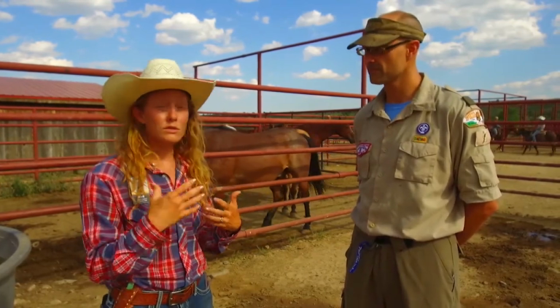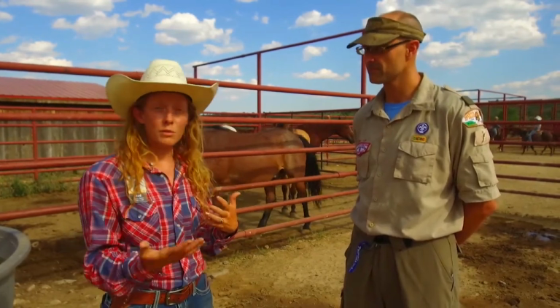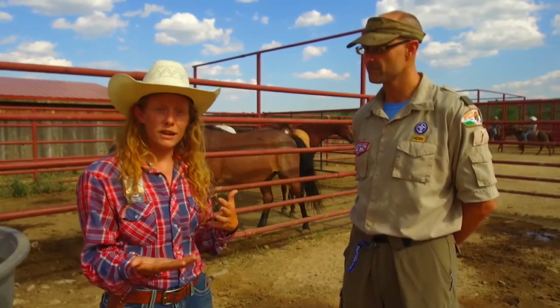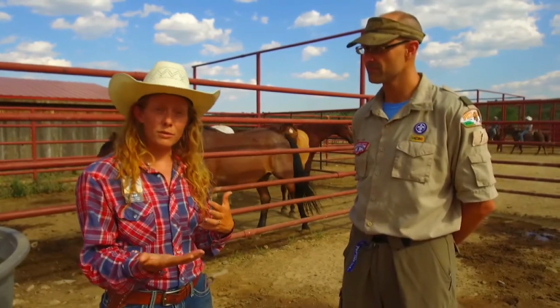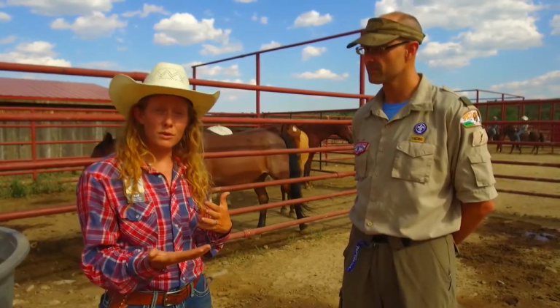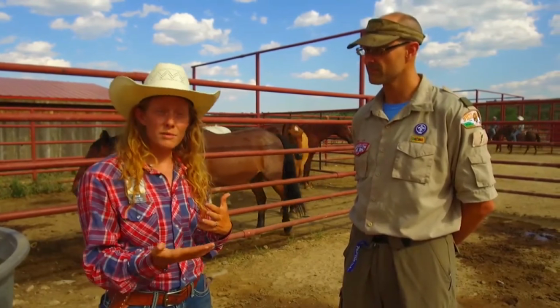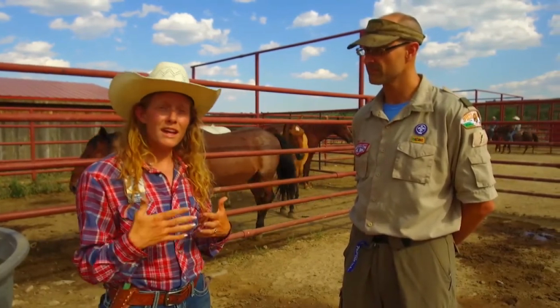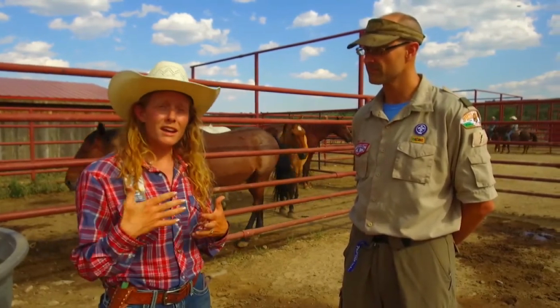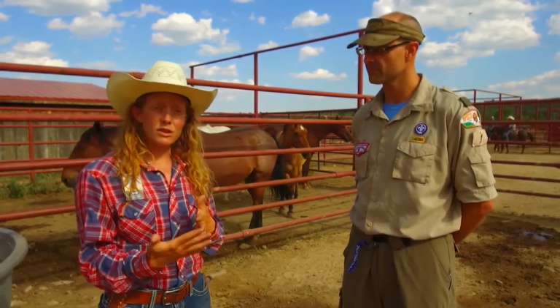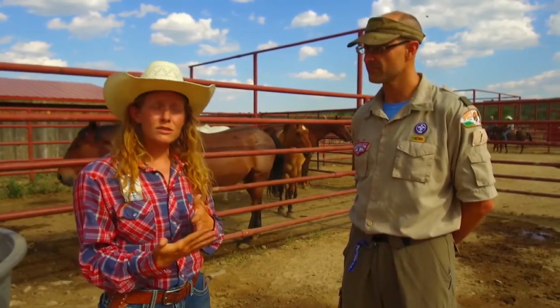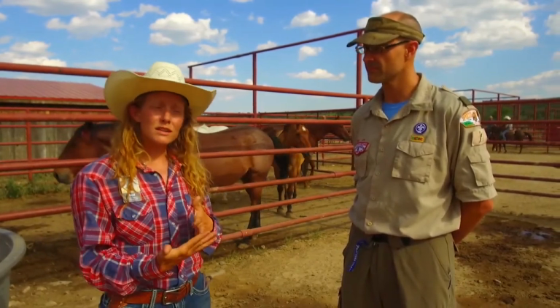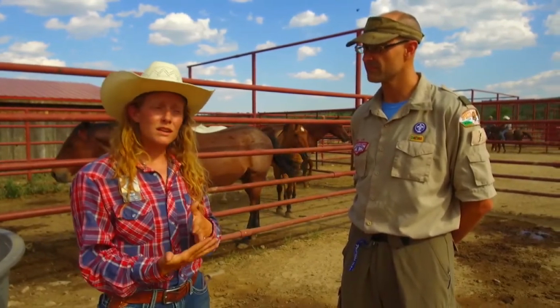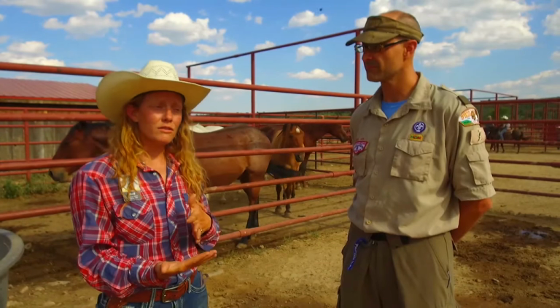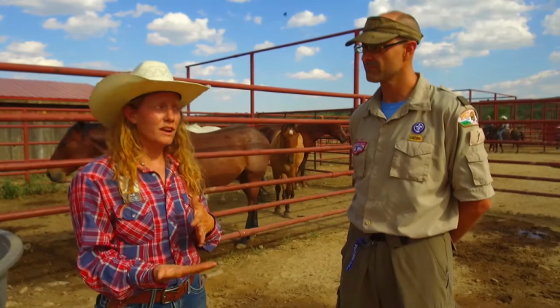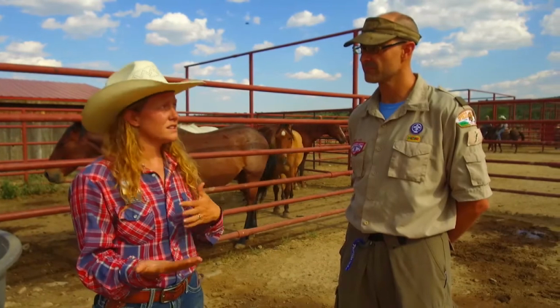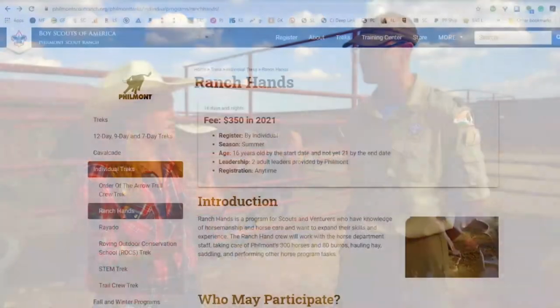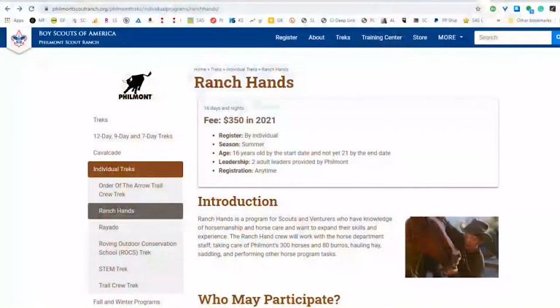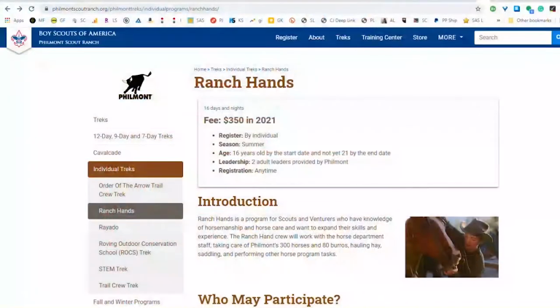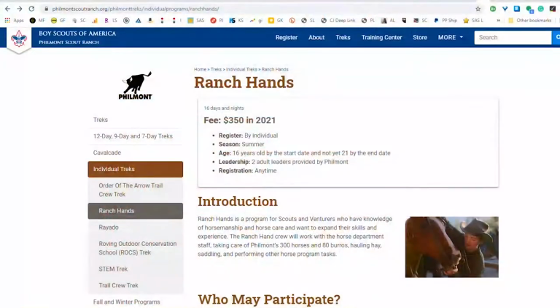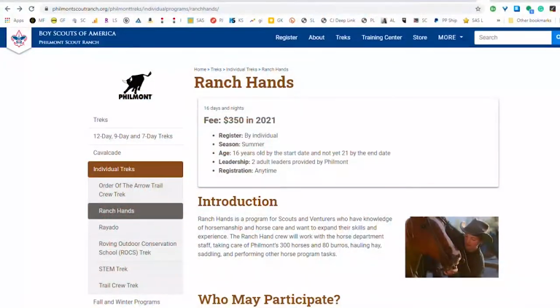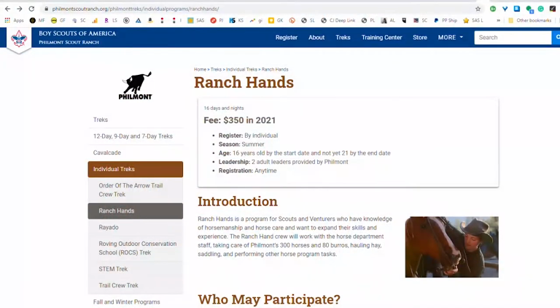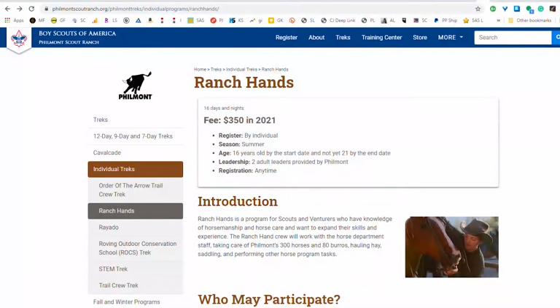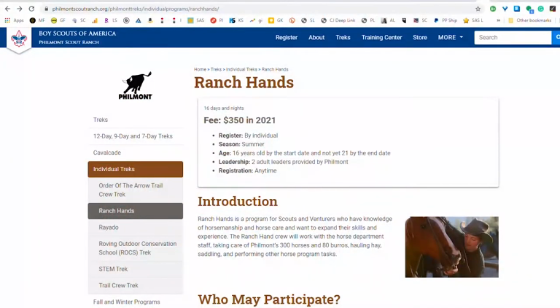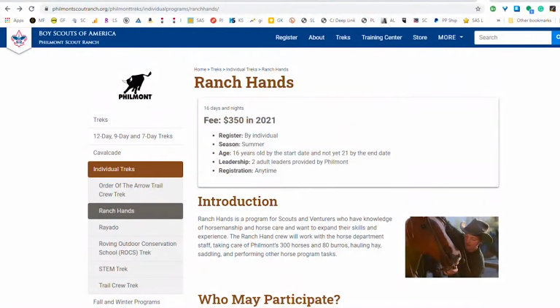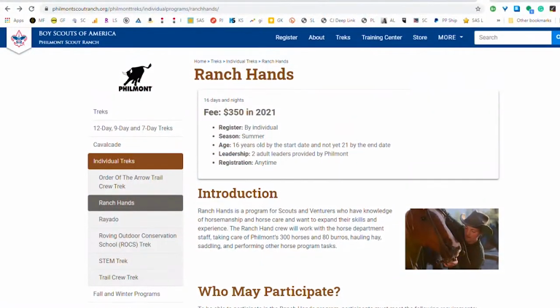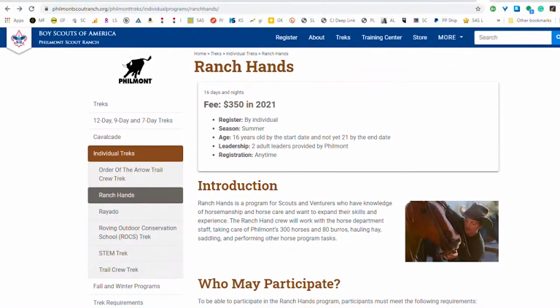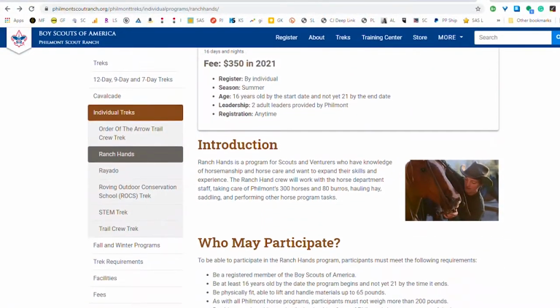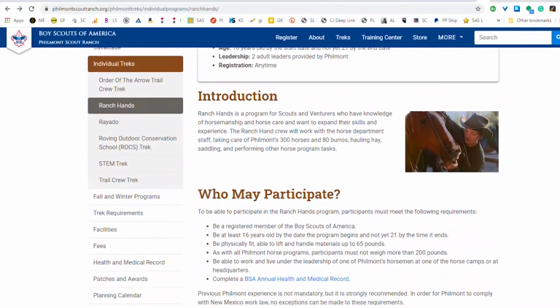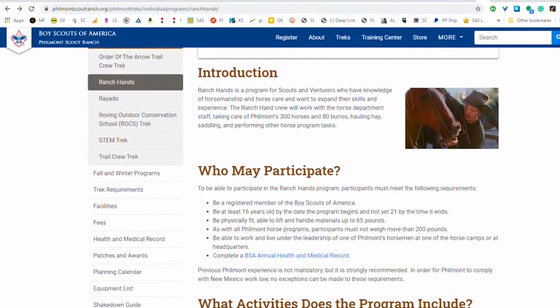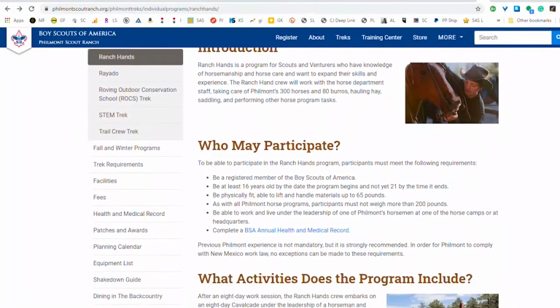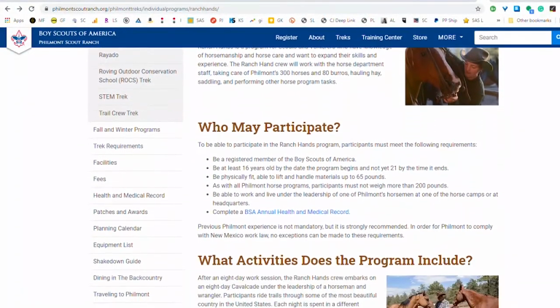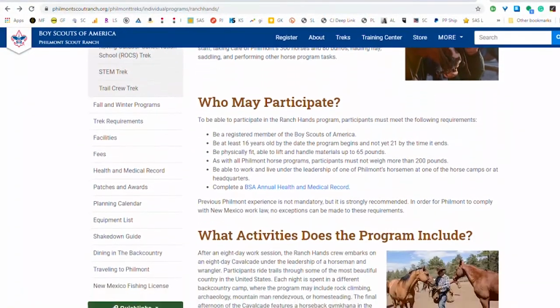You do apply for the program, and if you're interested in it, you can find it on the Philmont website under individual treks — it's called Ranch Hands.